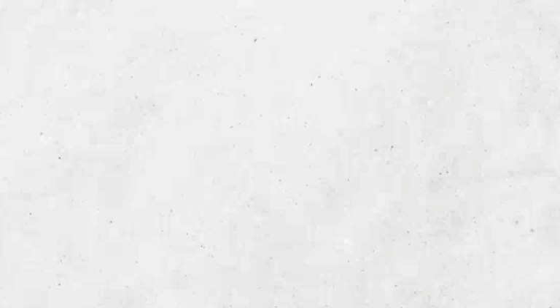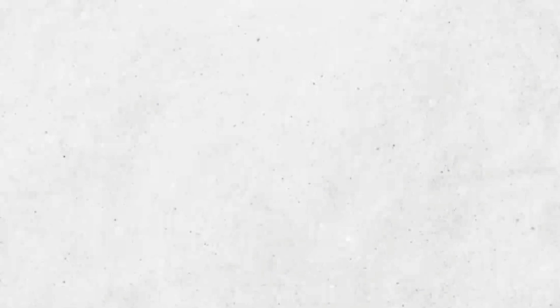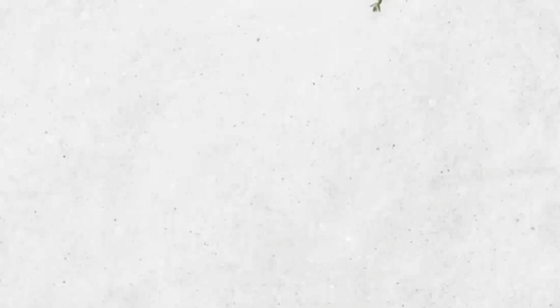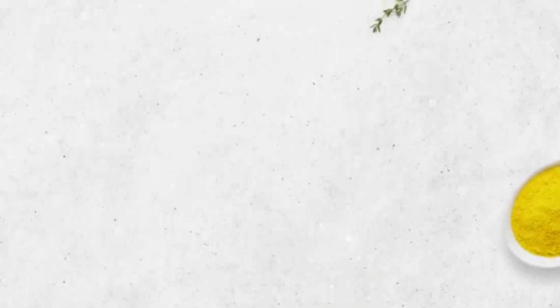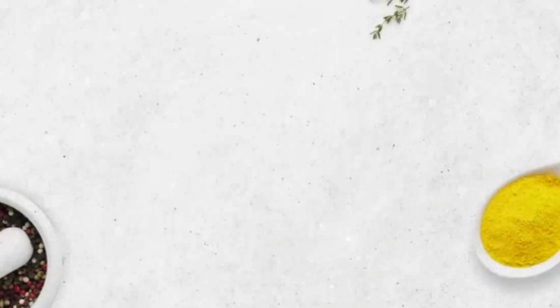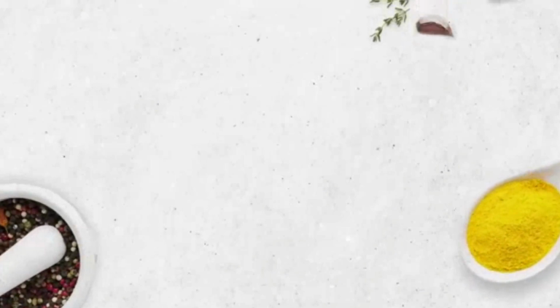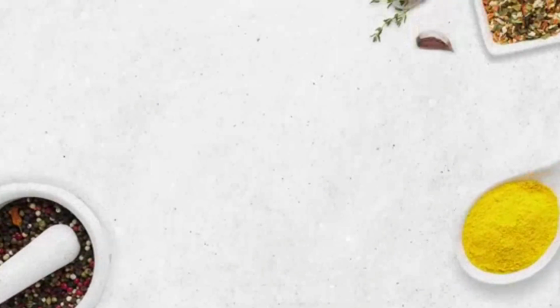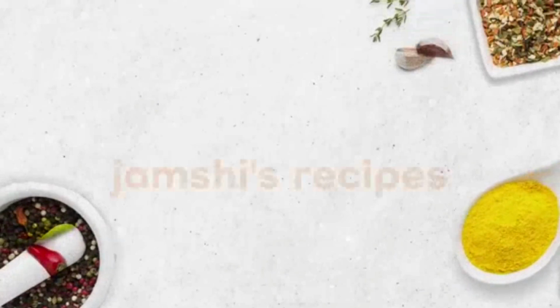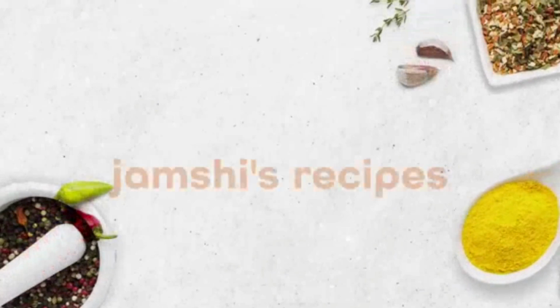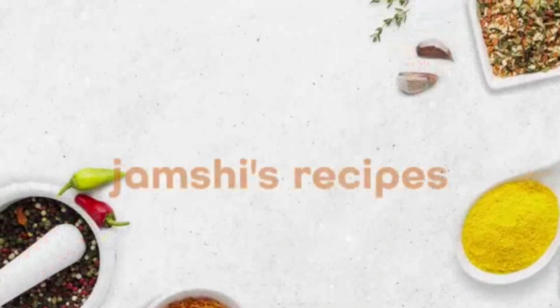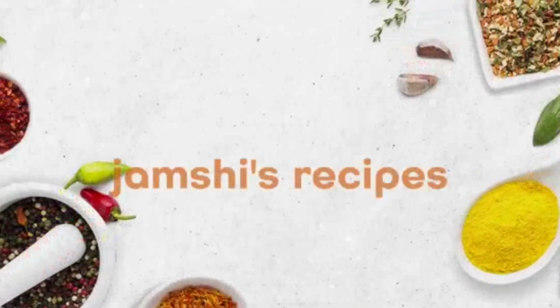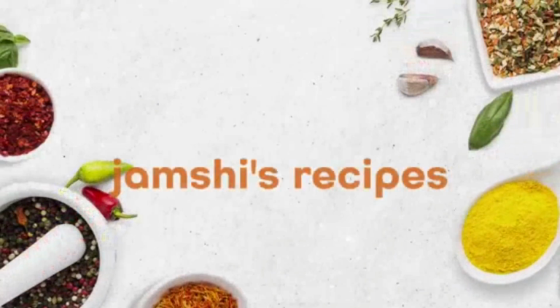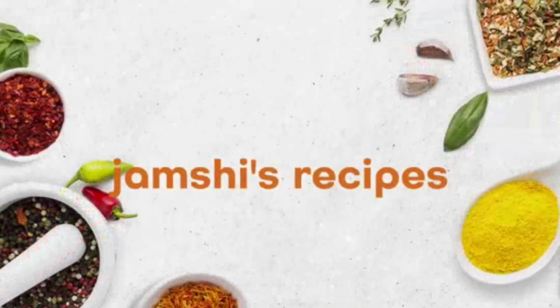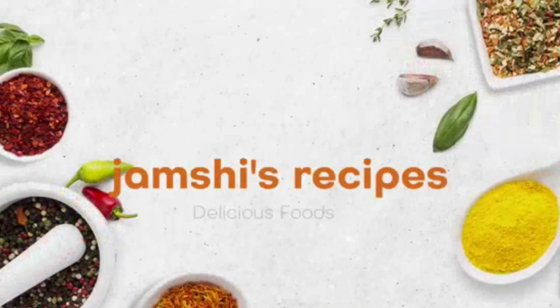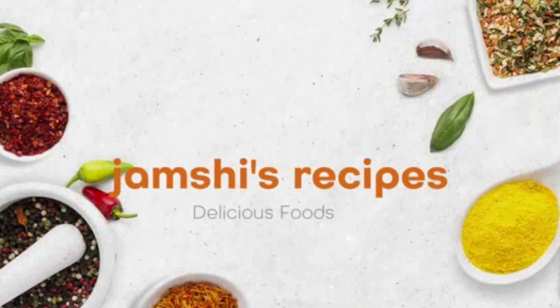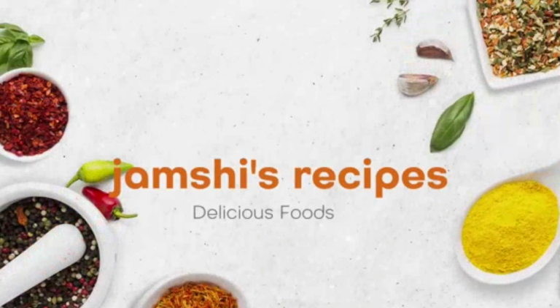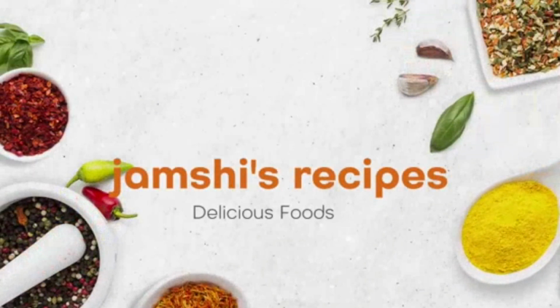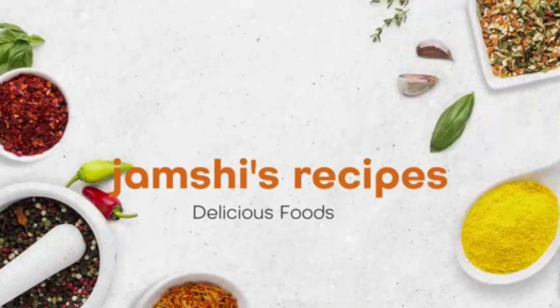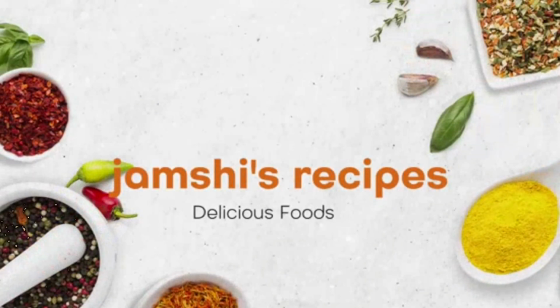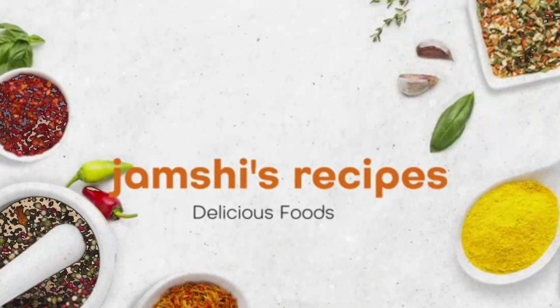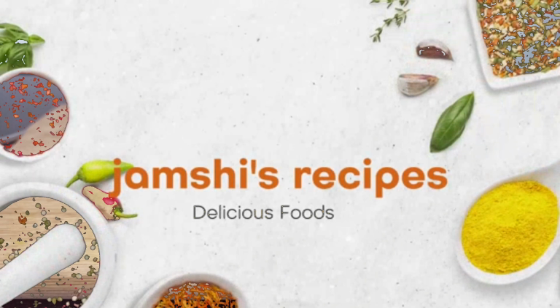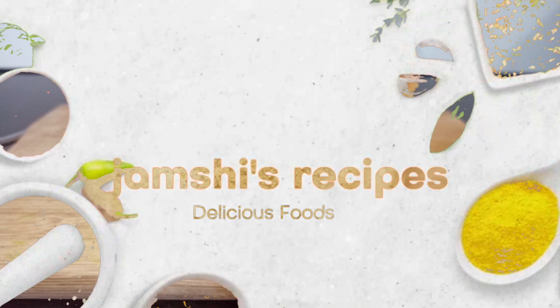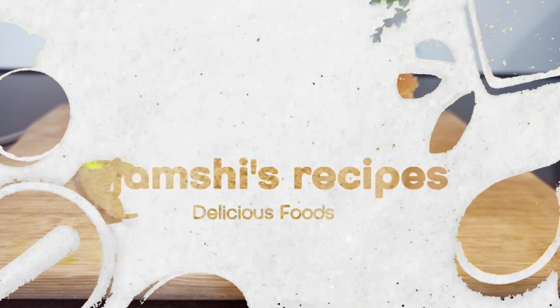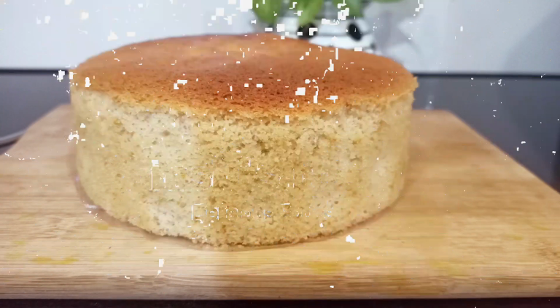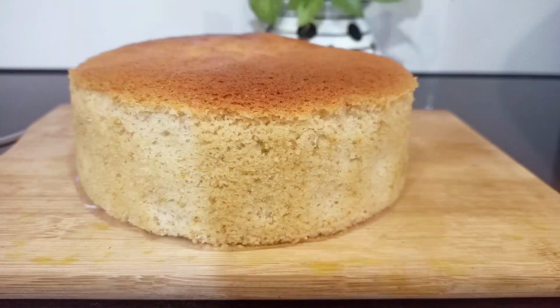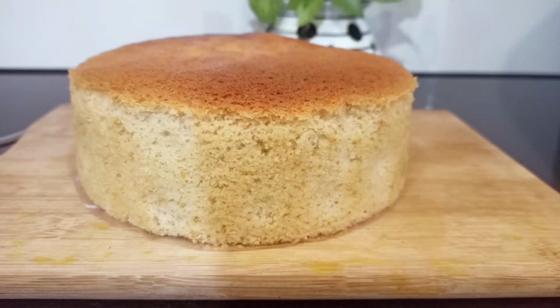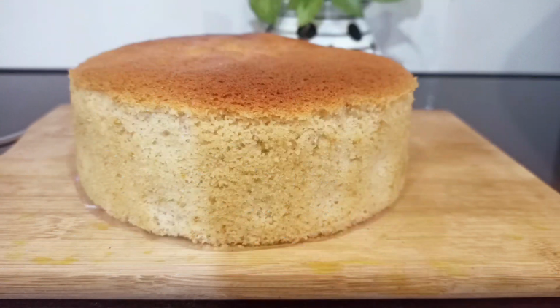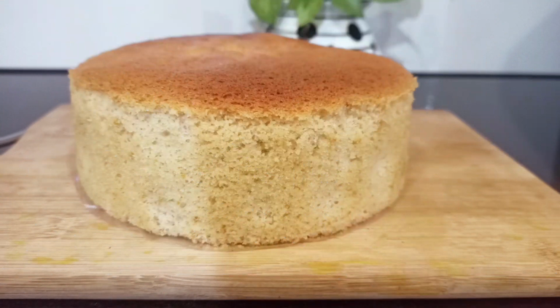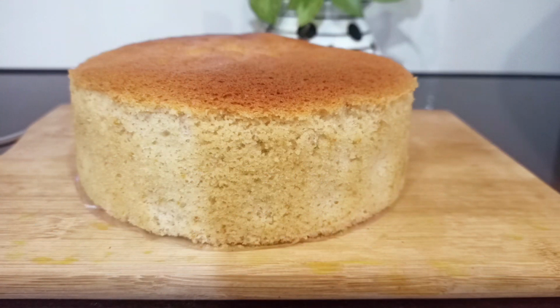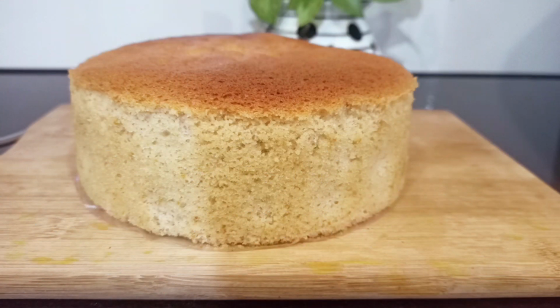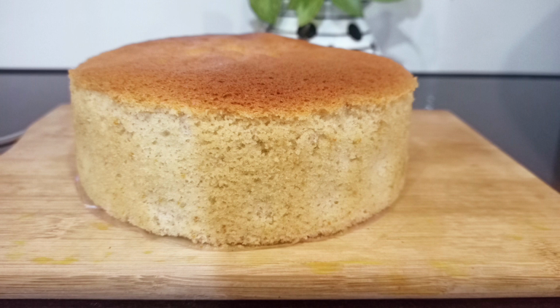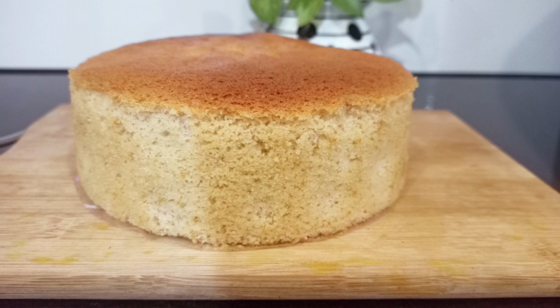Hi everyone, welcome to my channel. Today, I am going to make a recipe for all cakes — easy to bake.